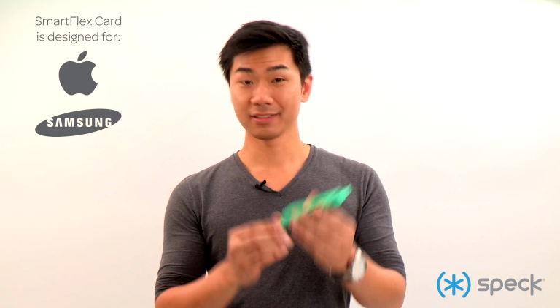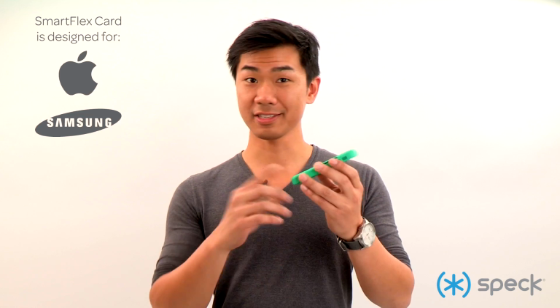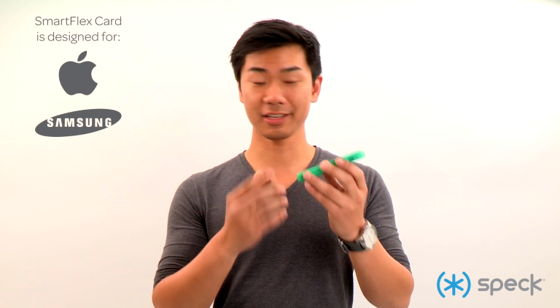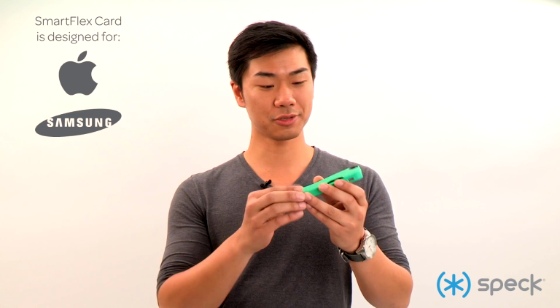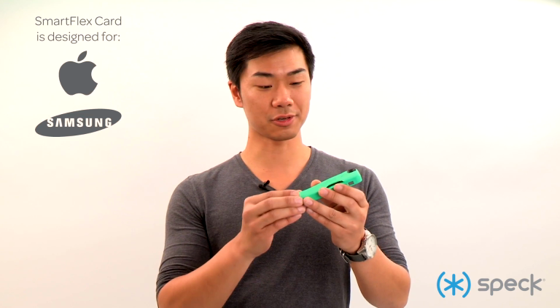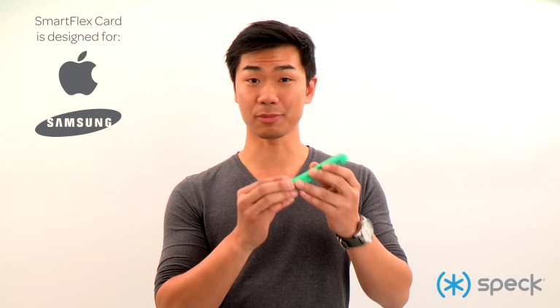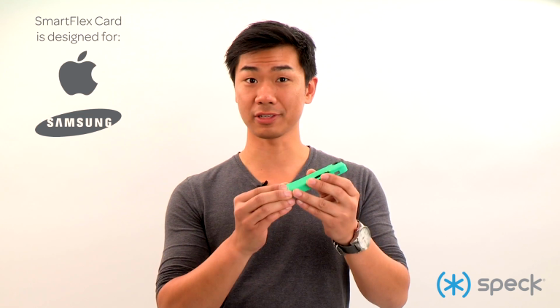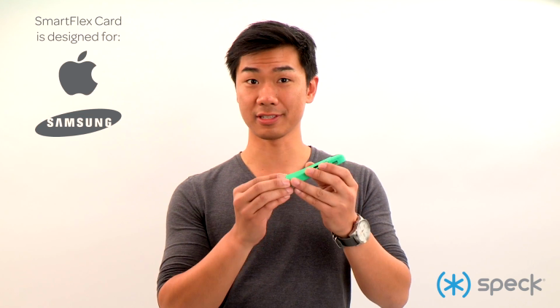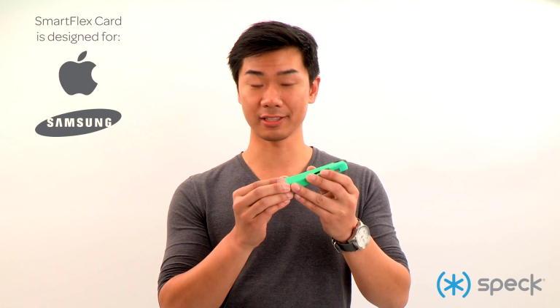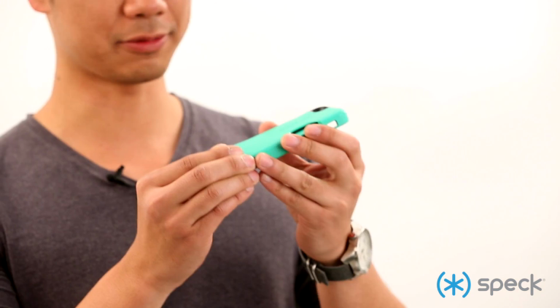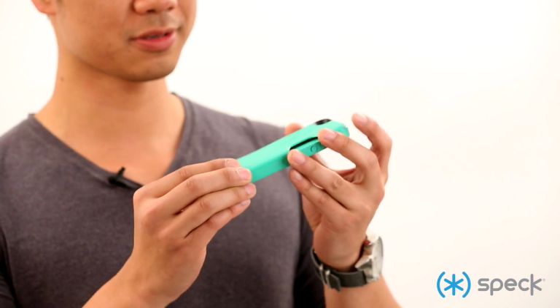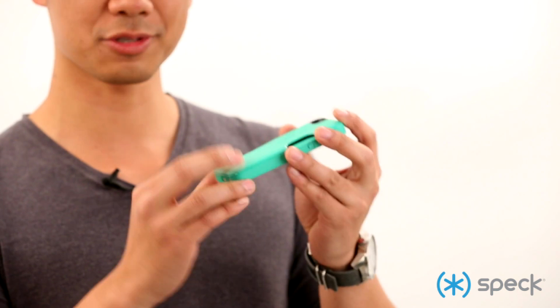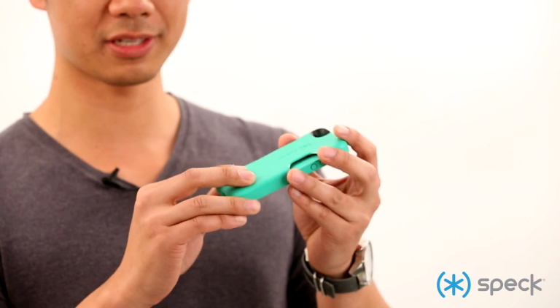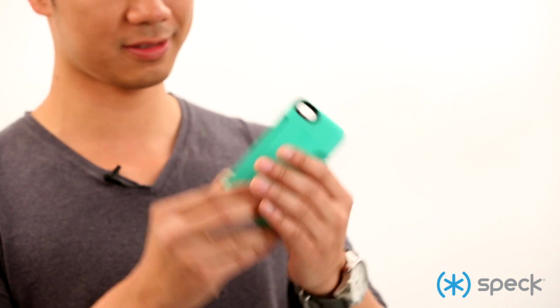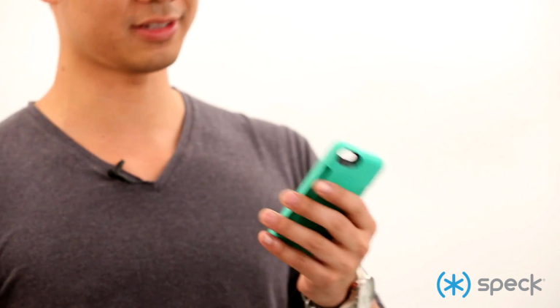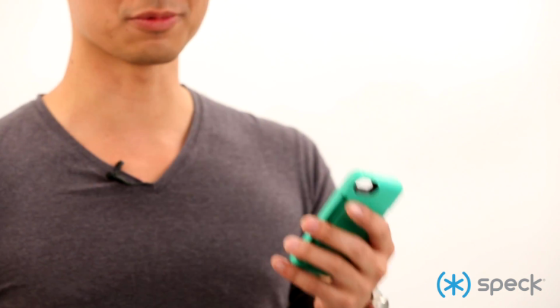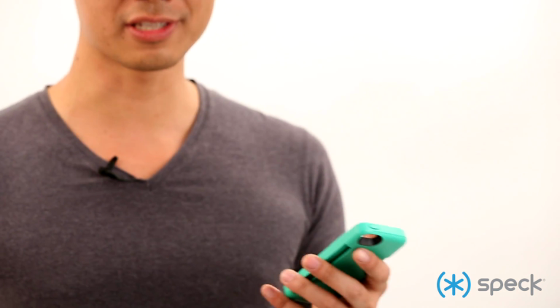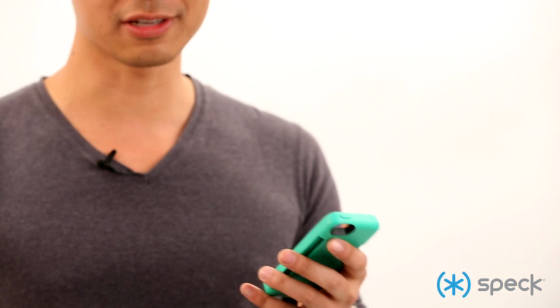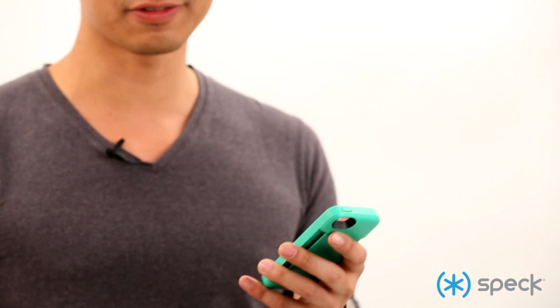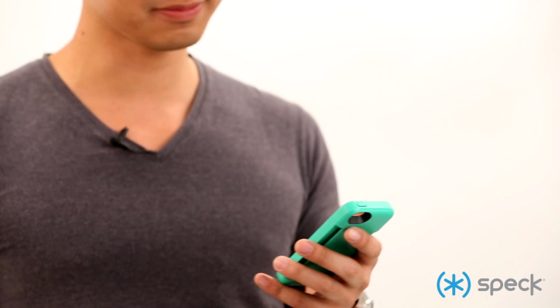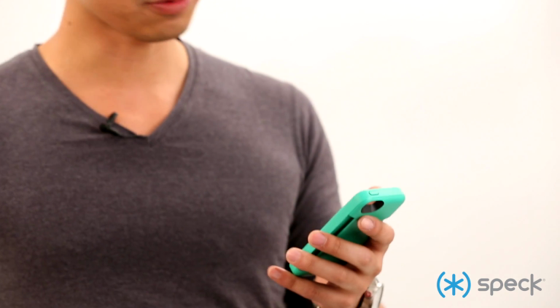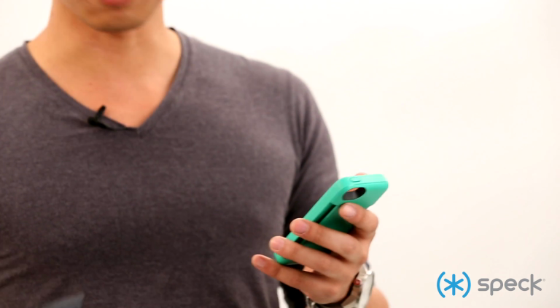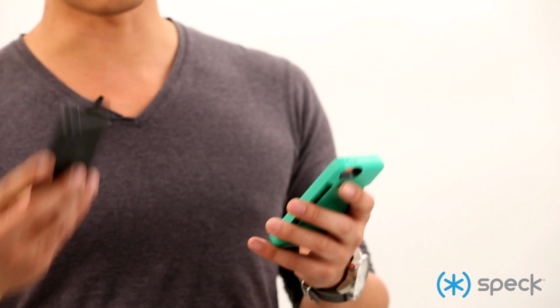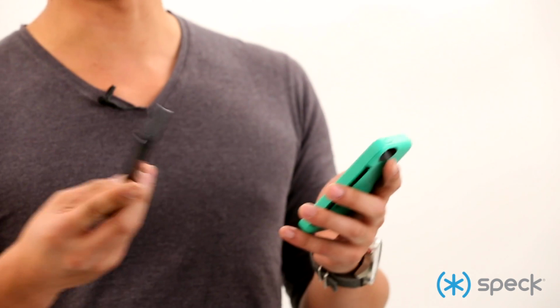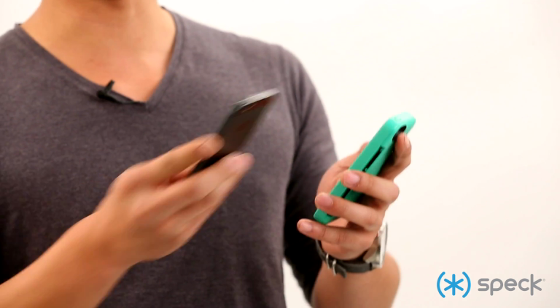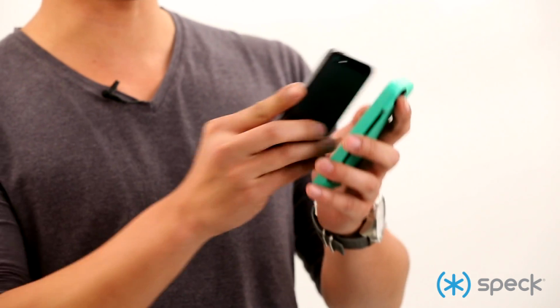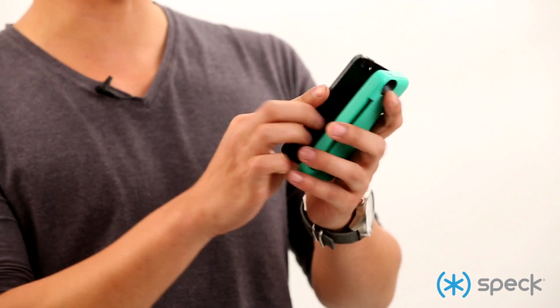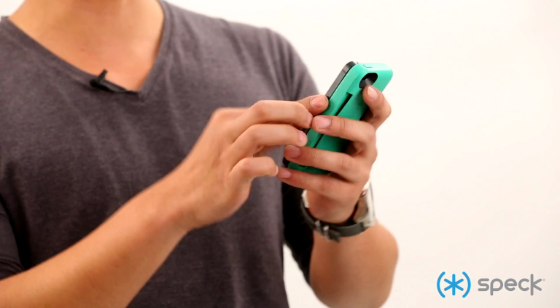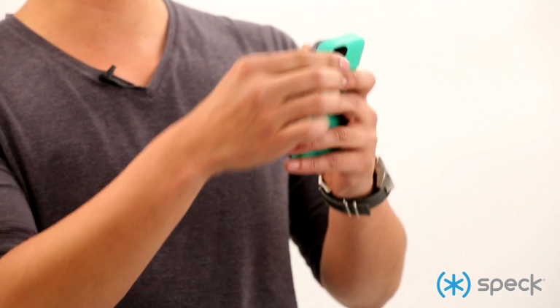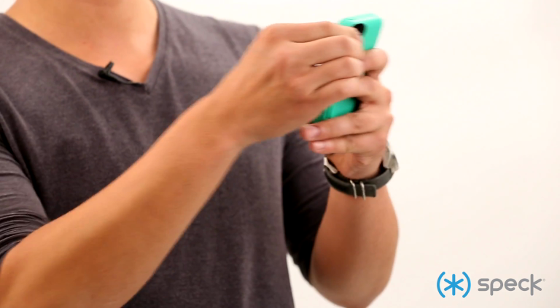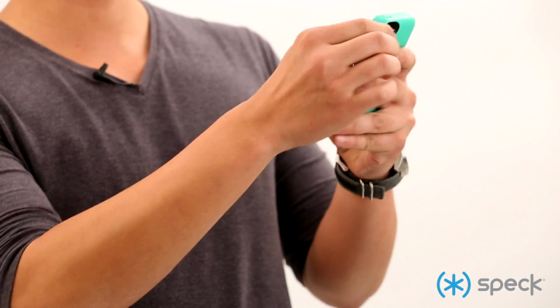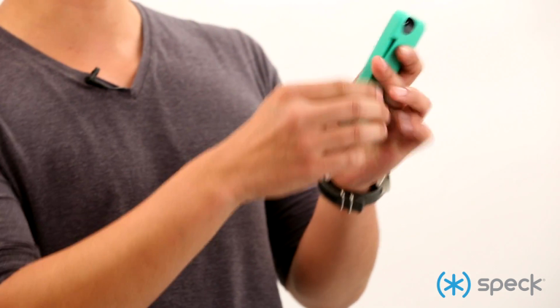This case uses our SmartFlex design language which means it's a really snug fit while being really easy to pop in and out. Like this.